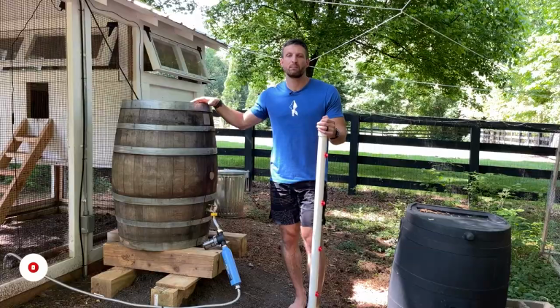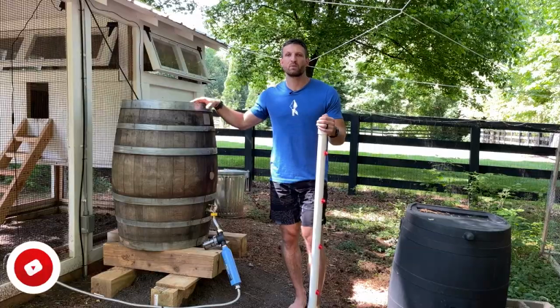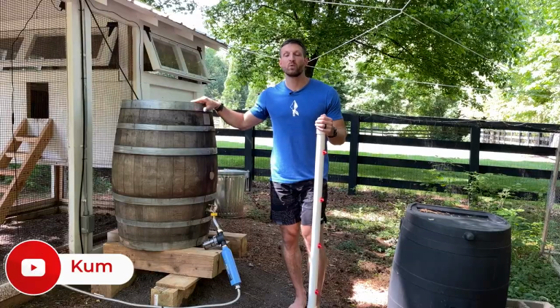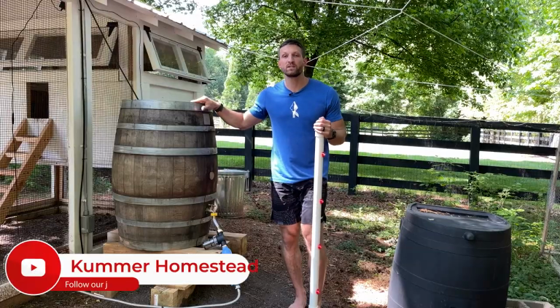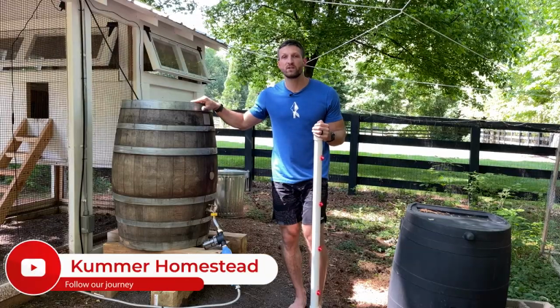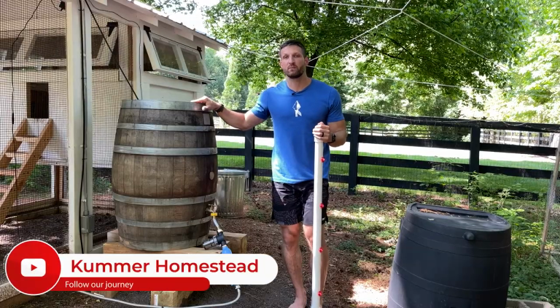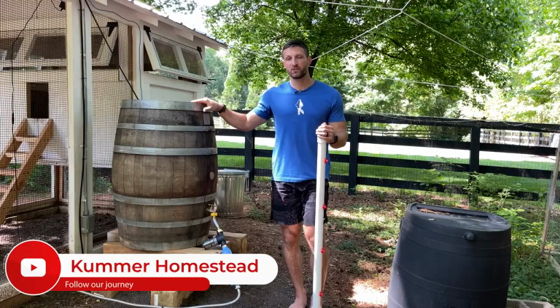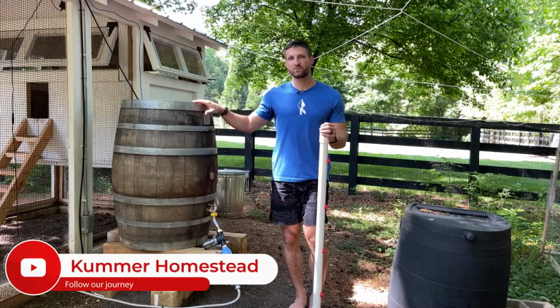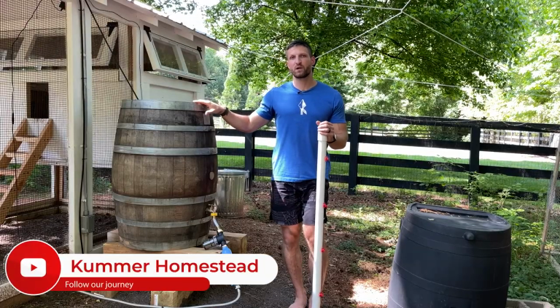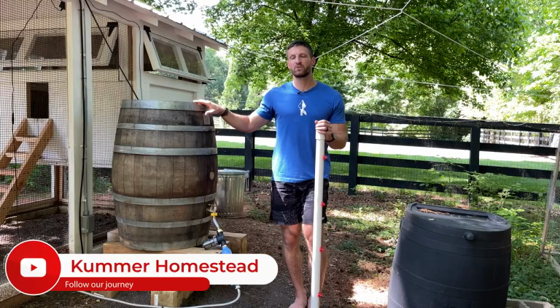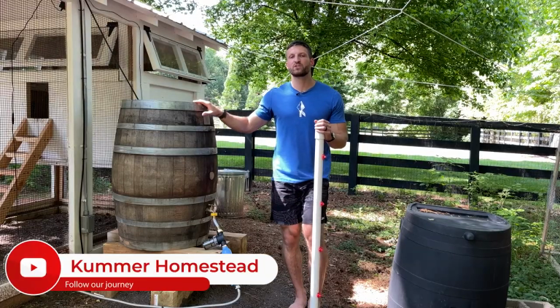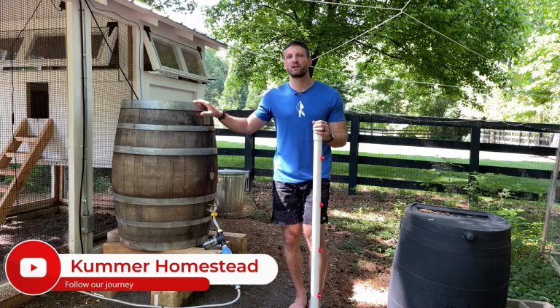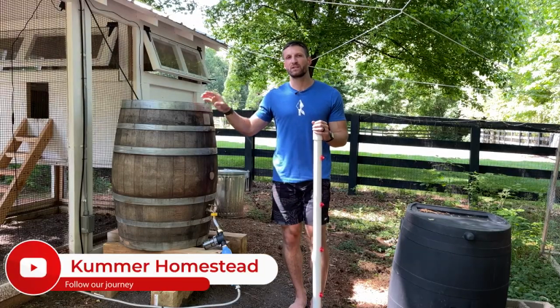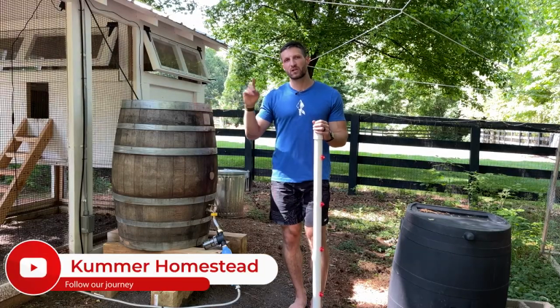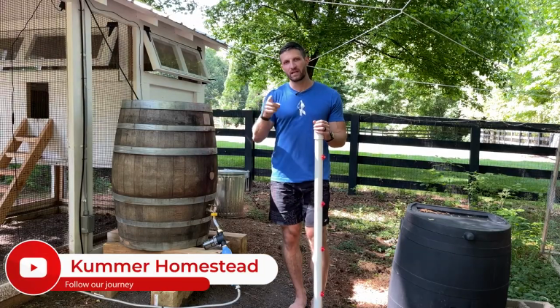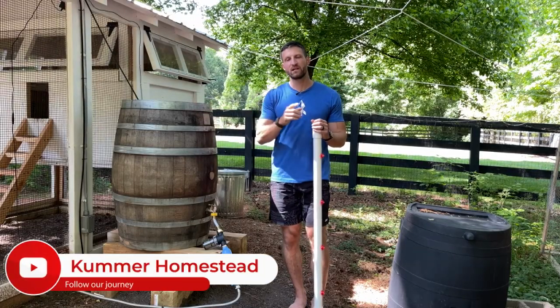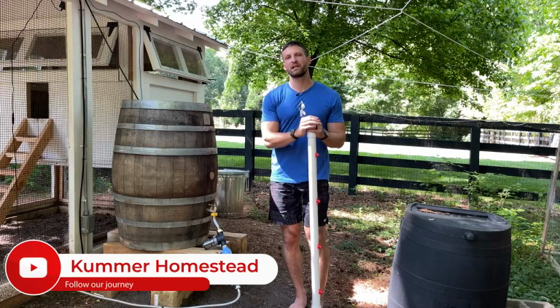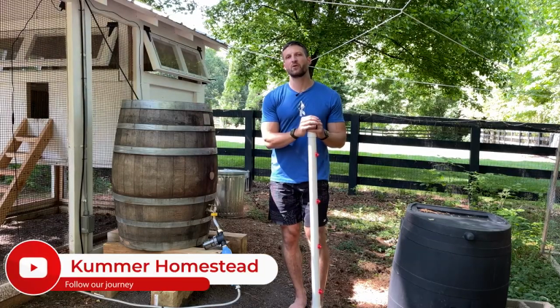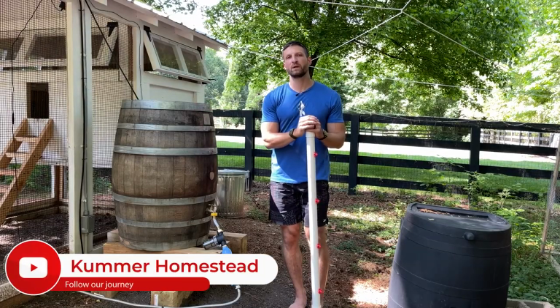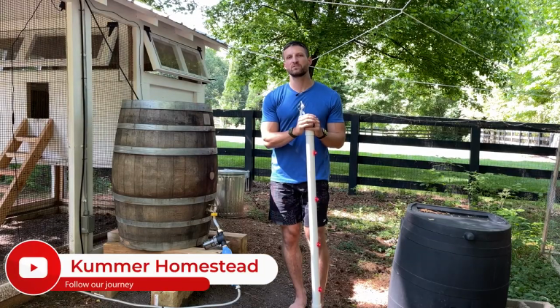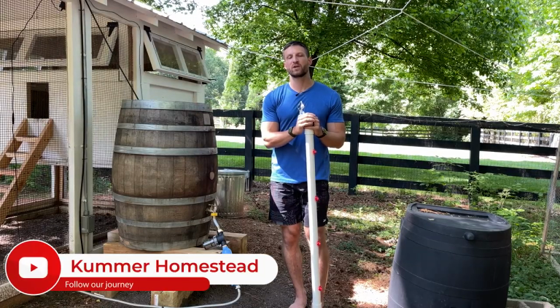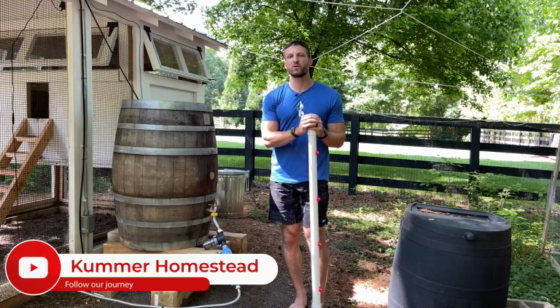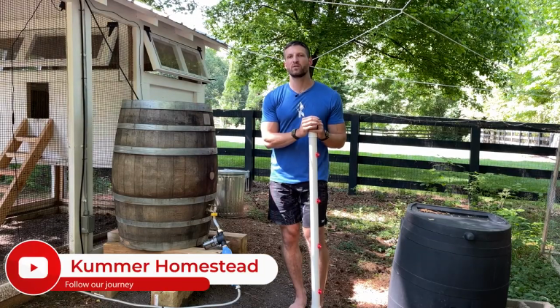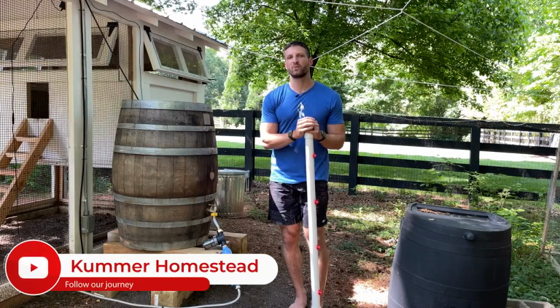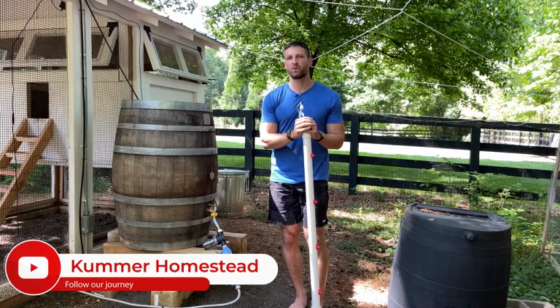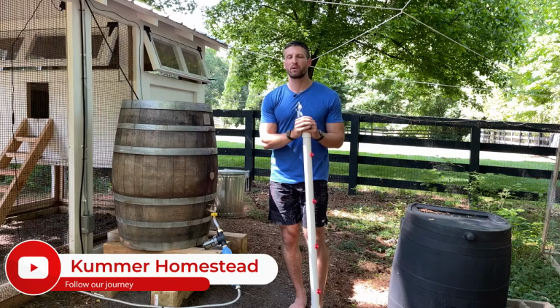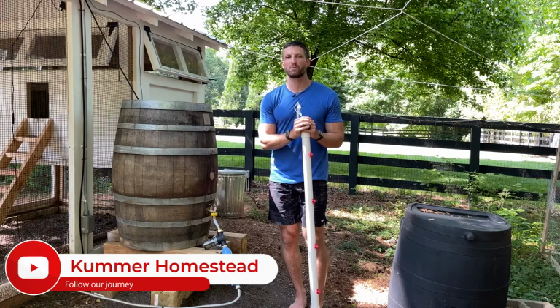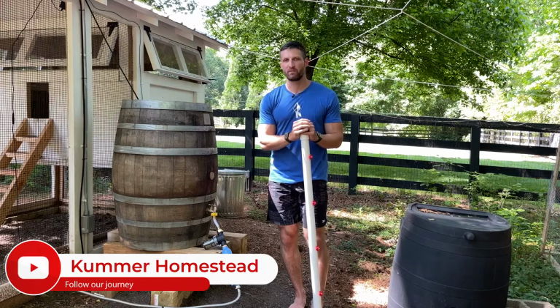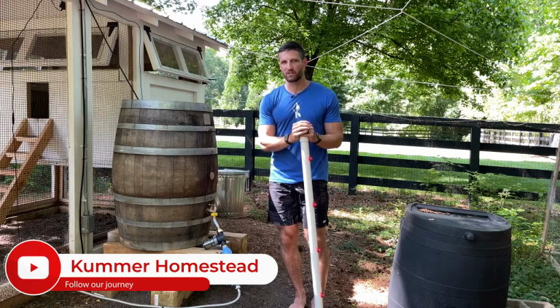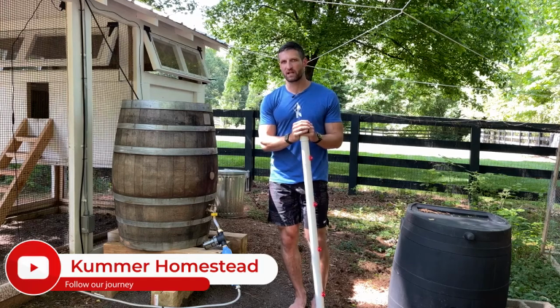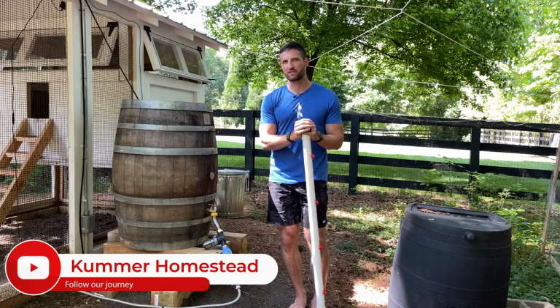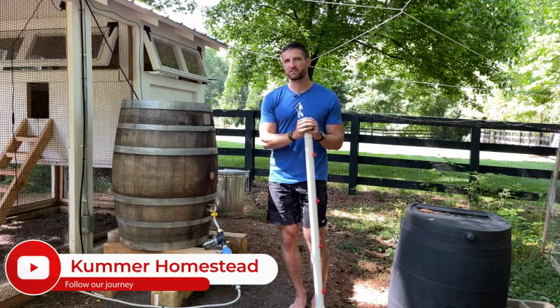But before we get started, make sure you subscribe to this channel and click on the little alert button so you get notified when we publish more videos like this.